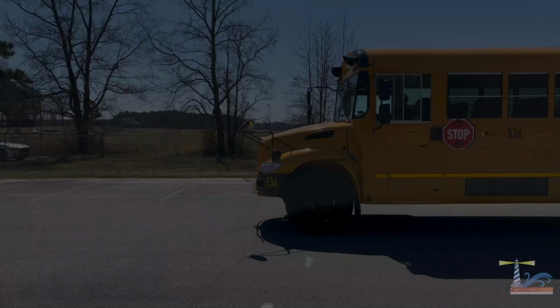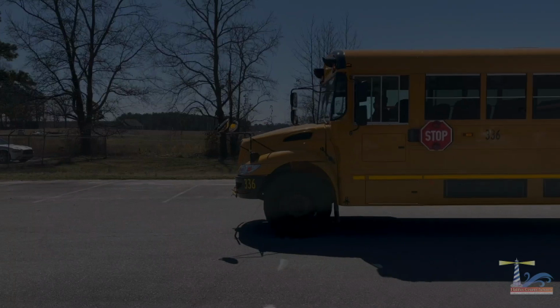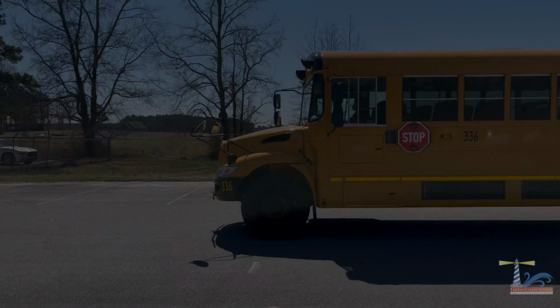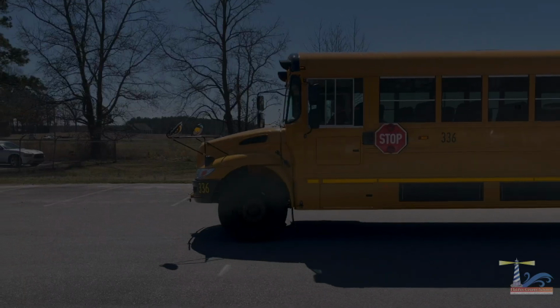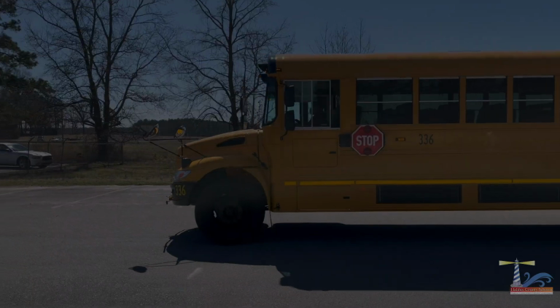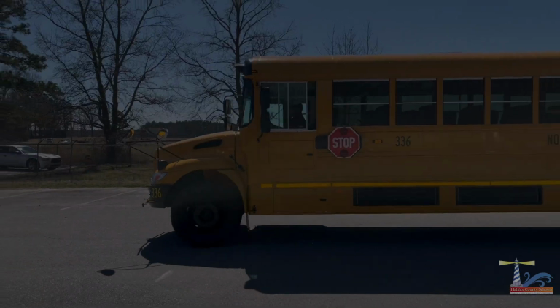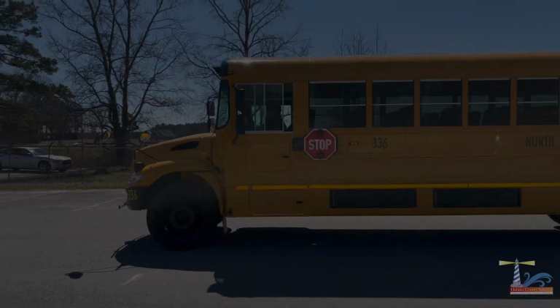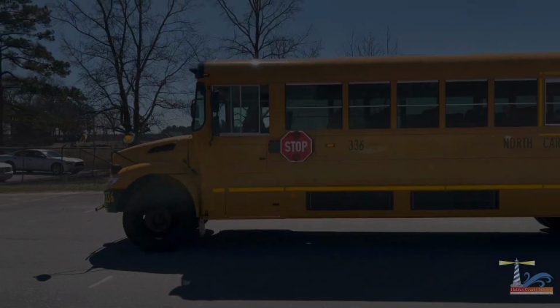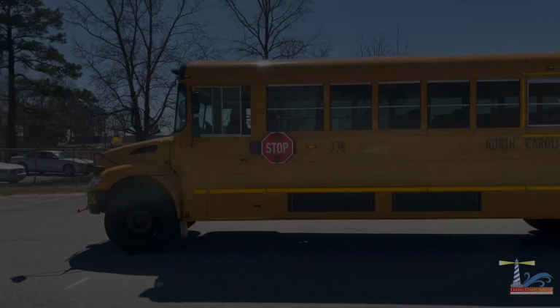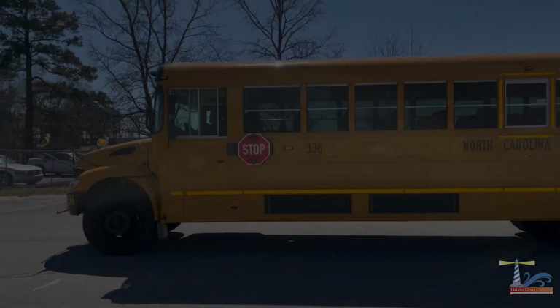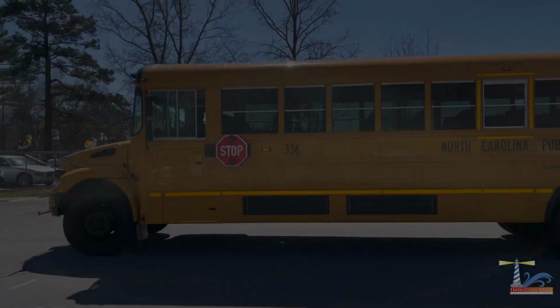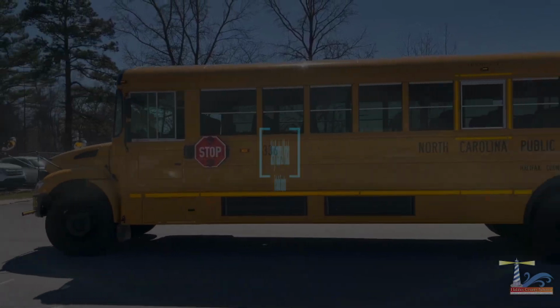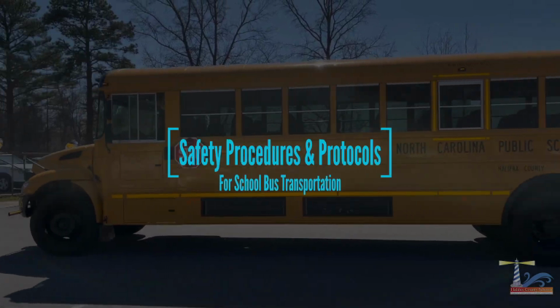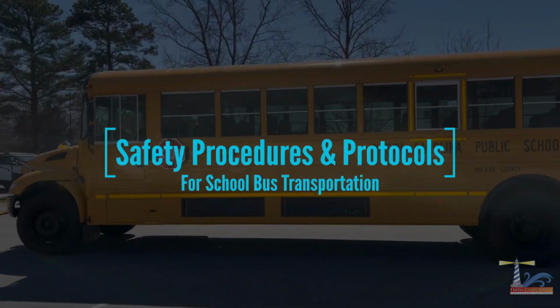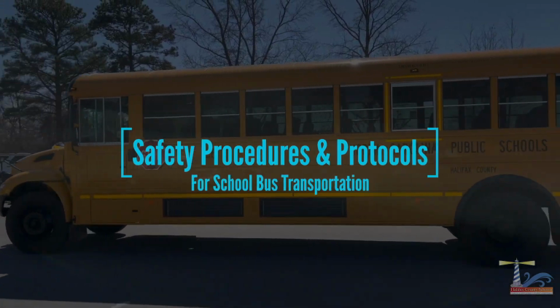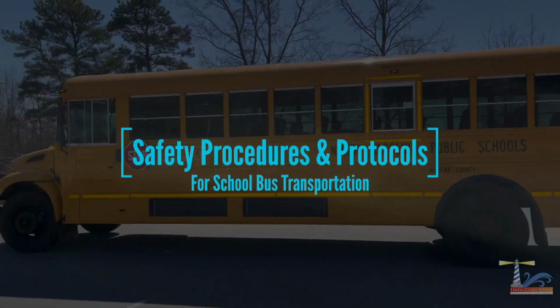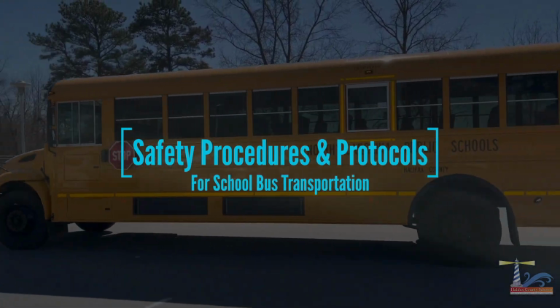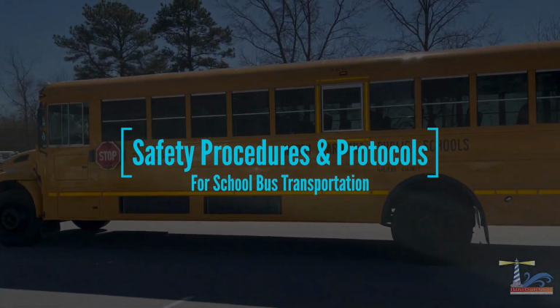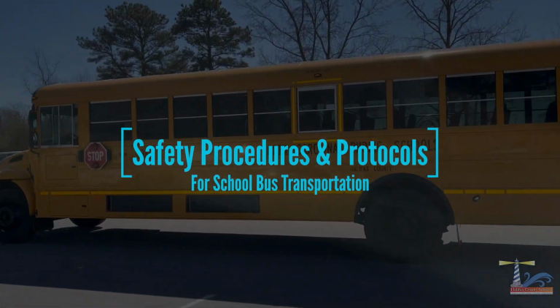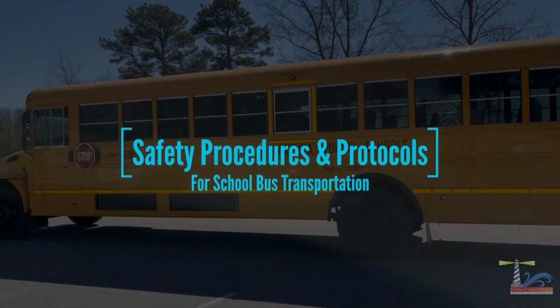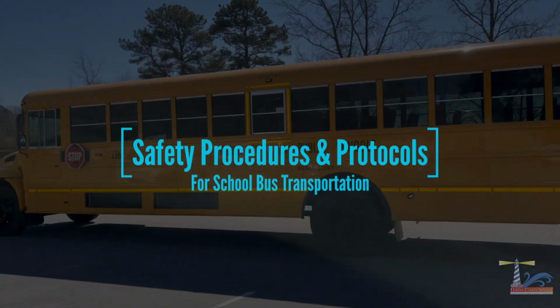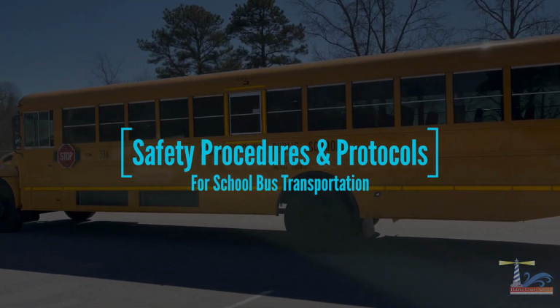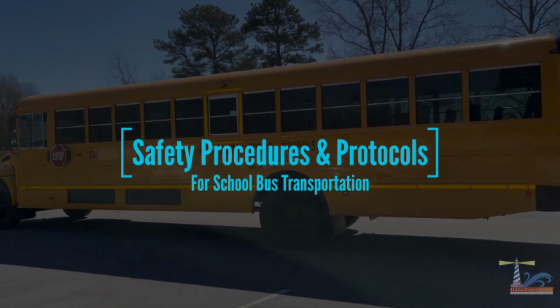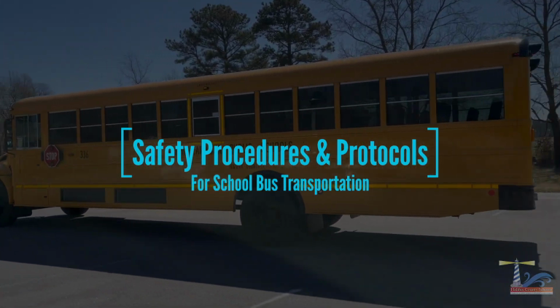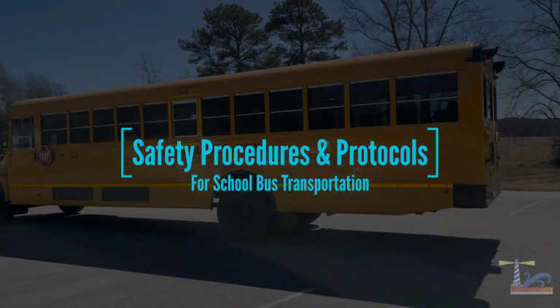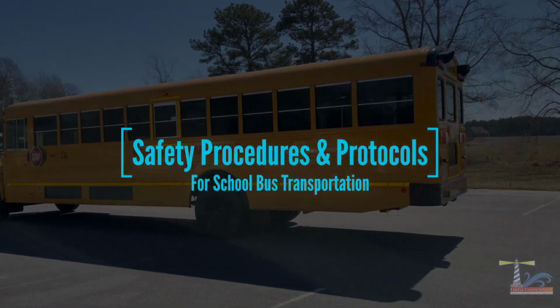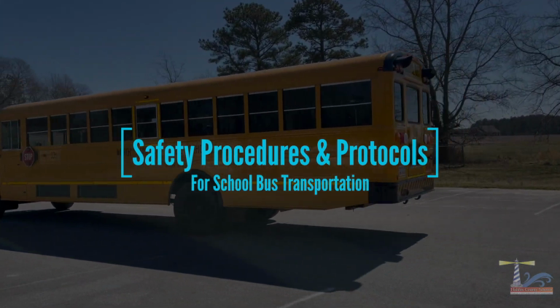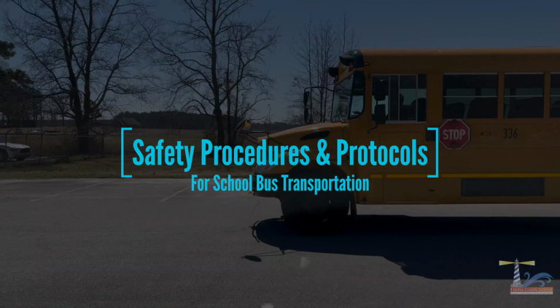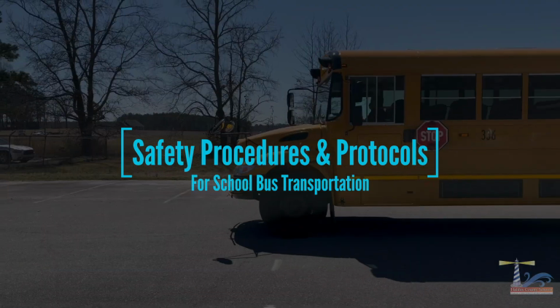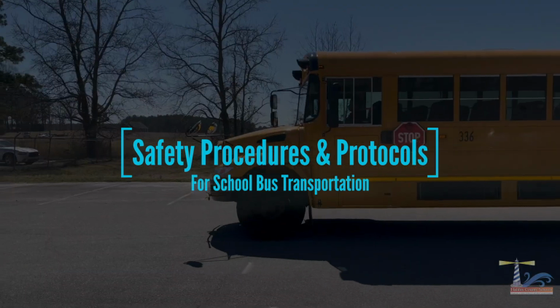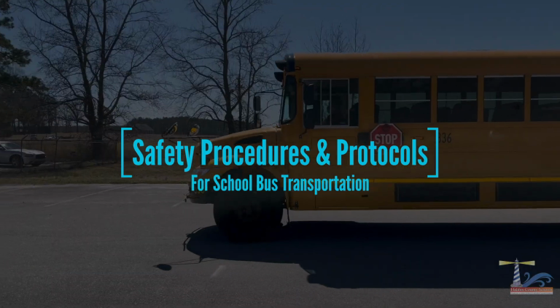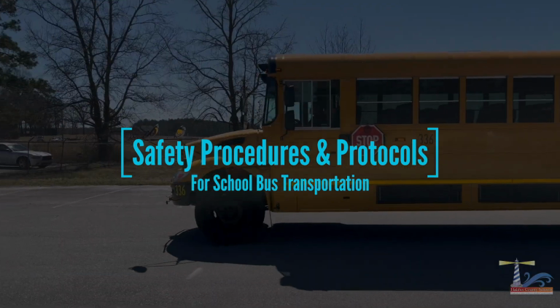This video will demonstrate safety procedures and protocols for school bus transportation.